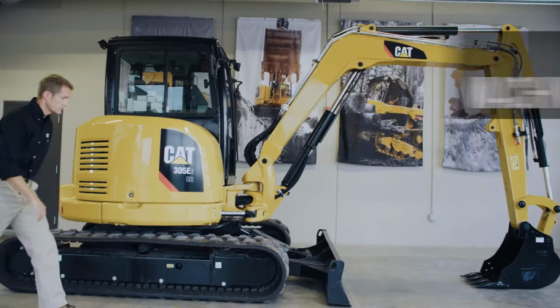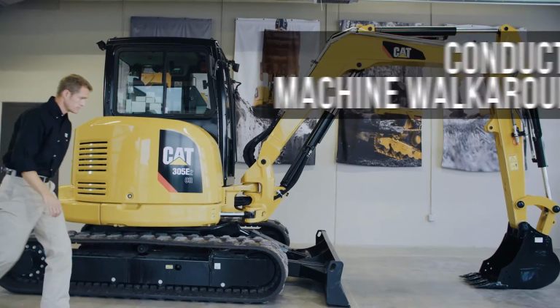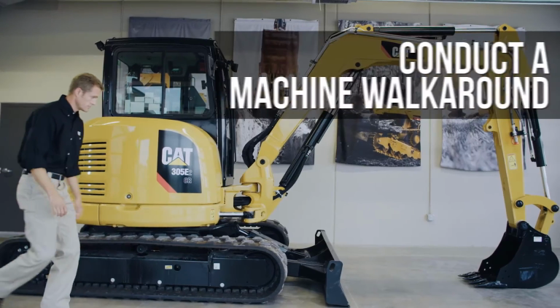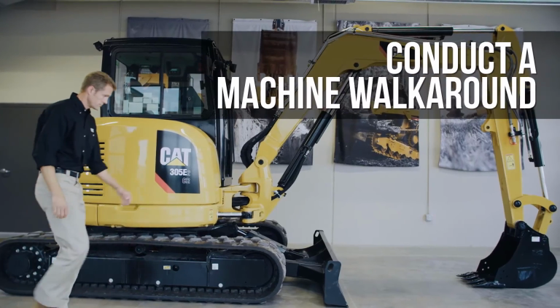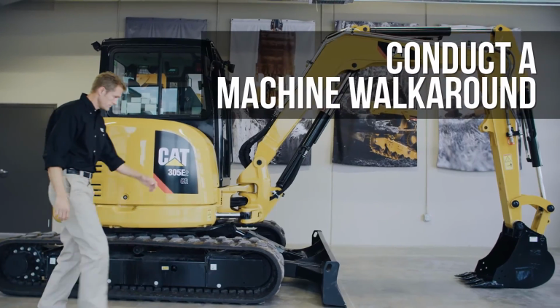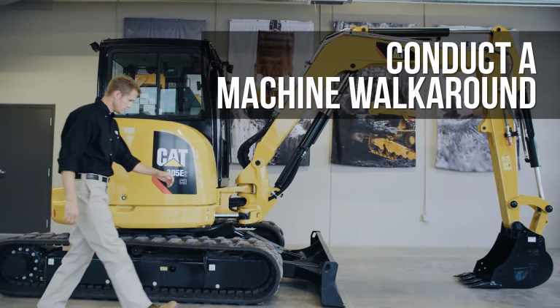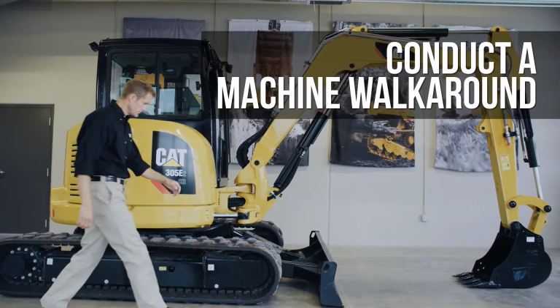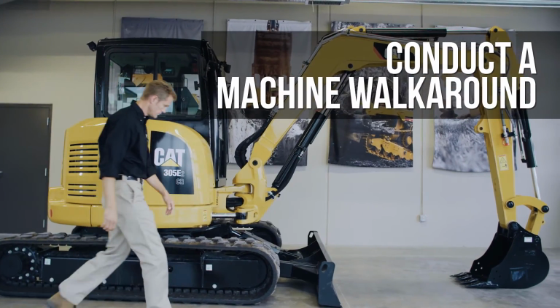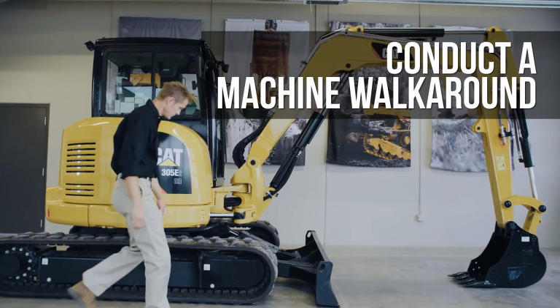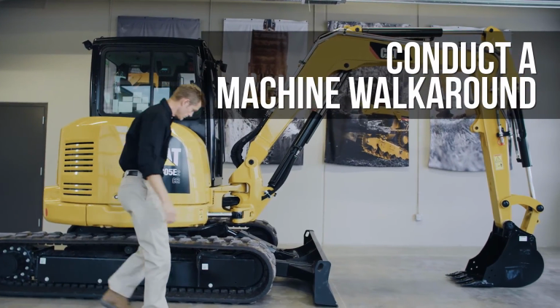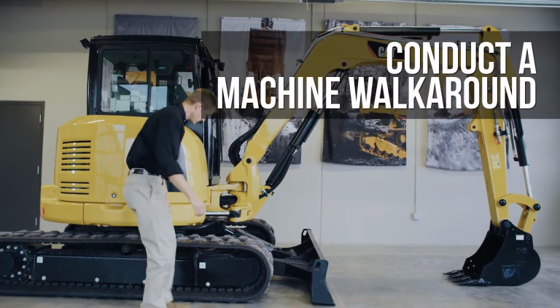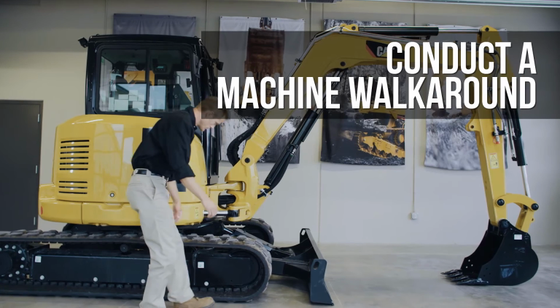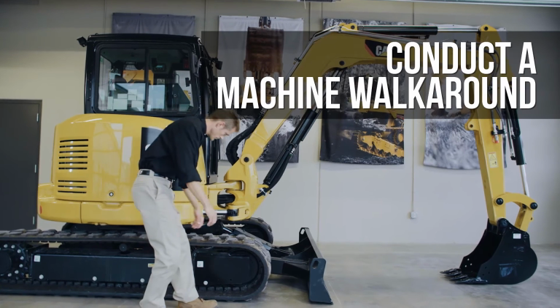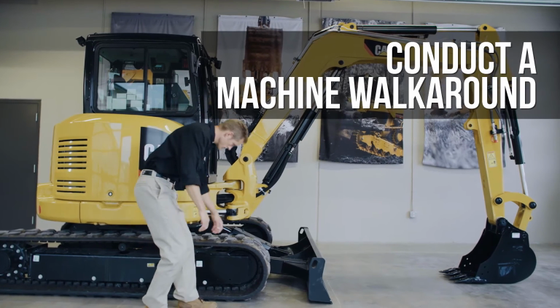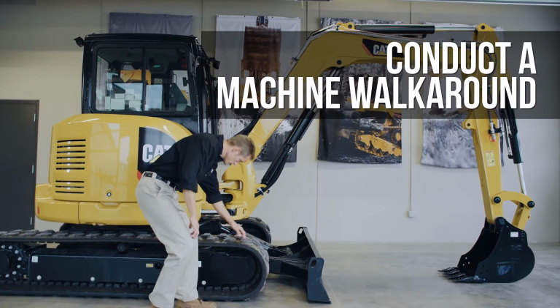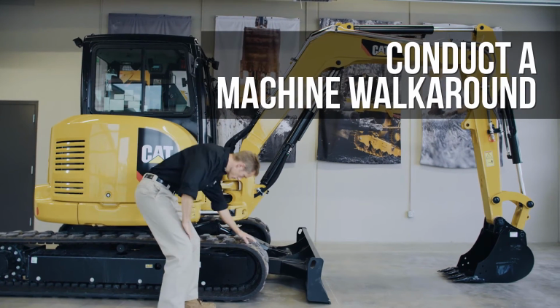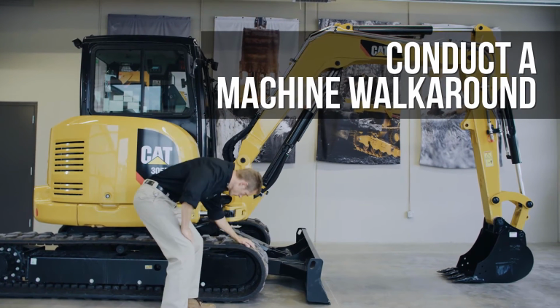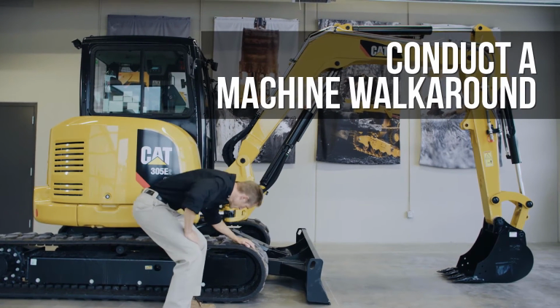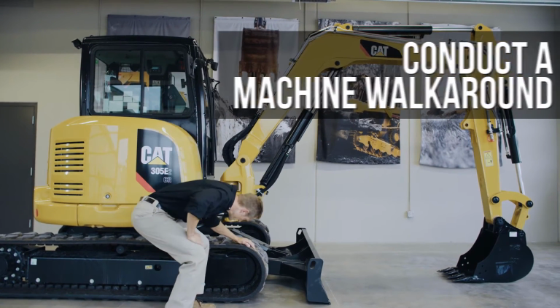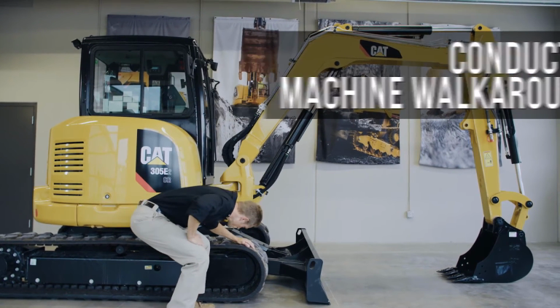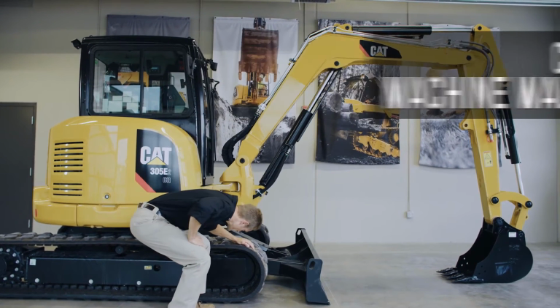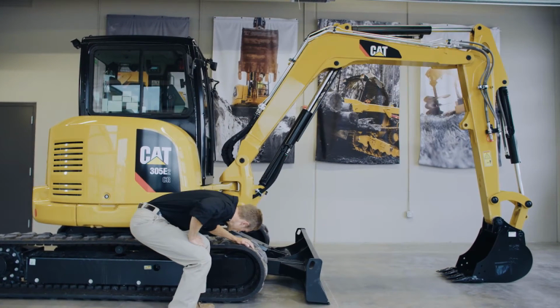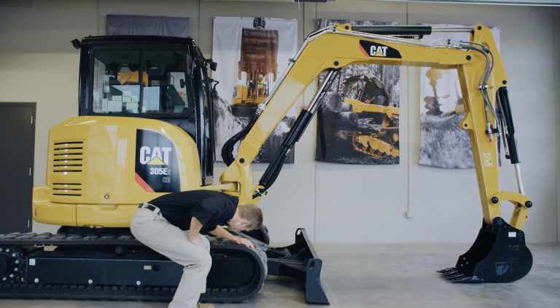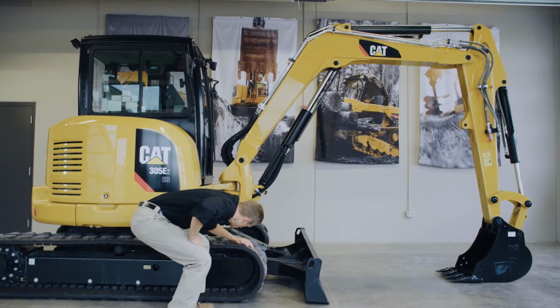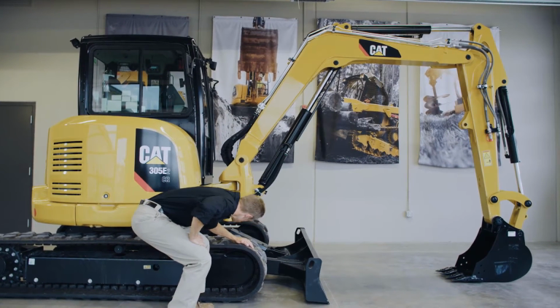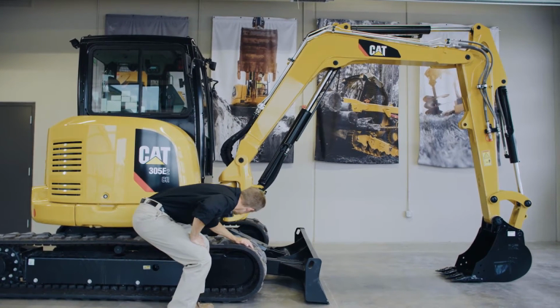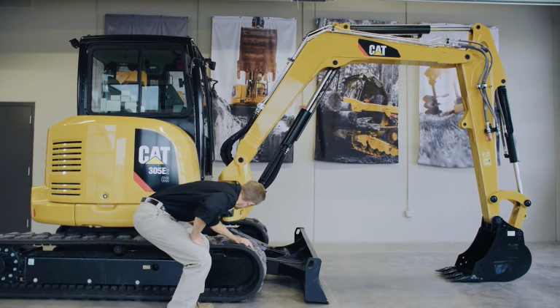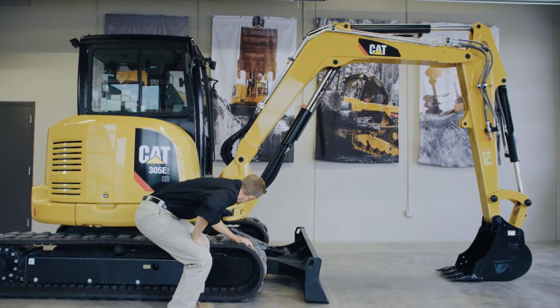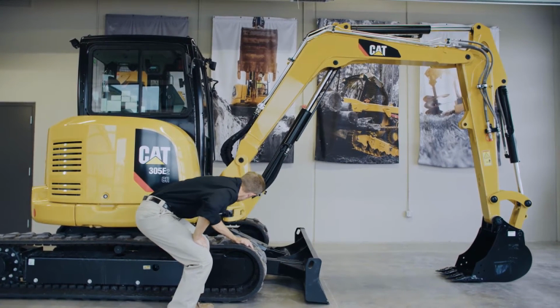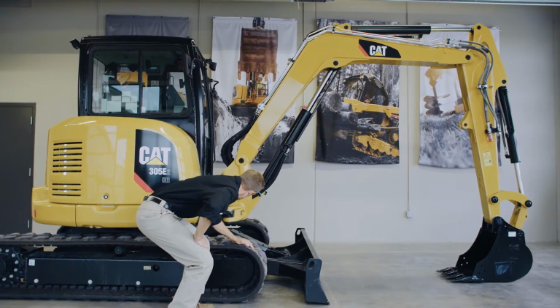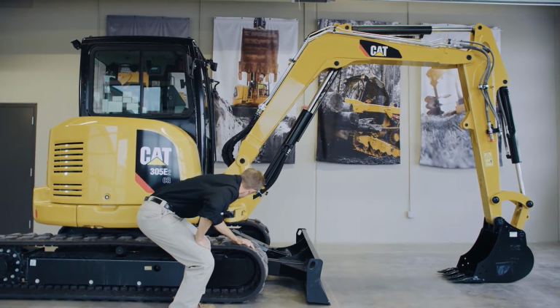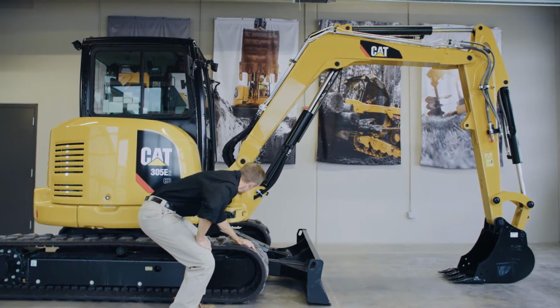First, you should always conduct a machine walk-around. Make sure that the tracks are free of large debris which could damage the machine.